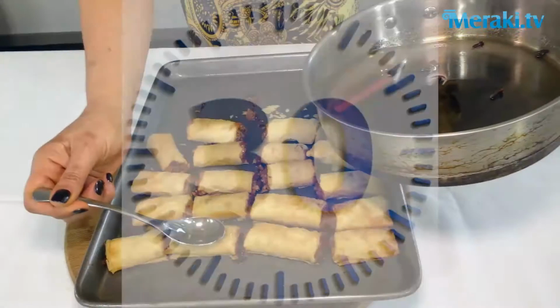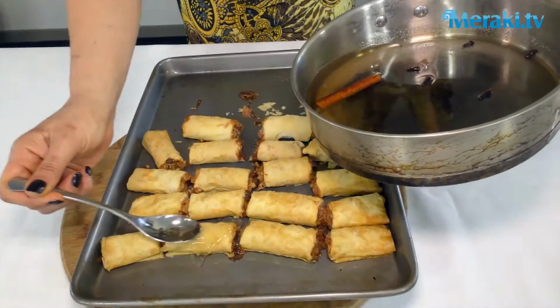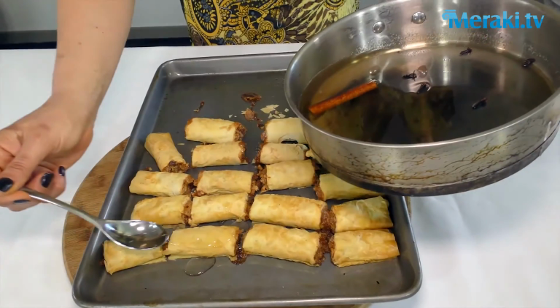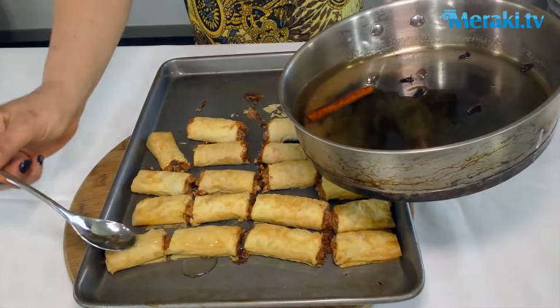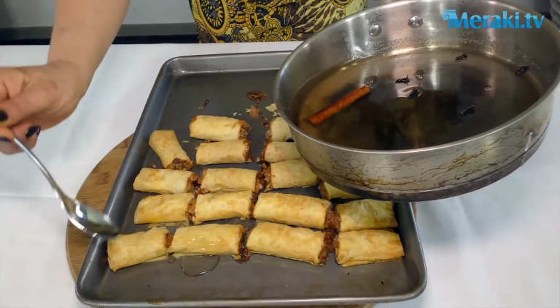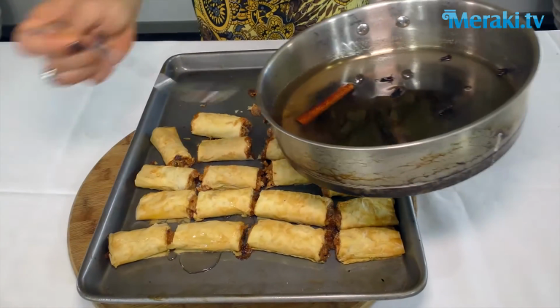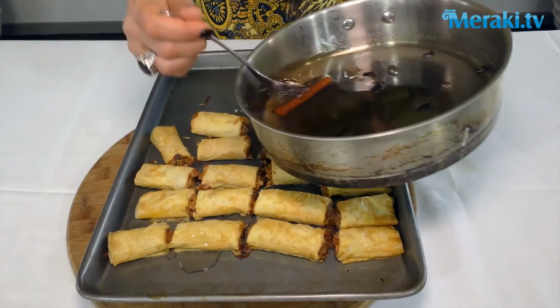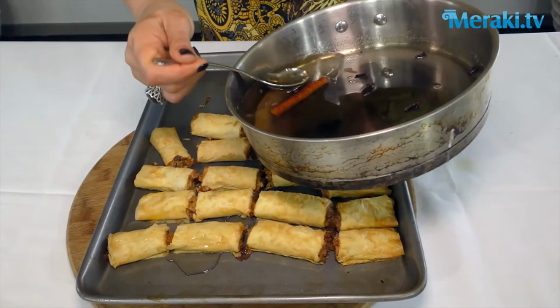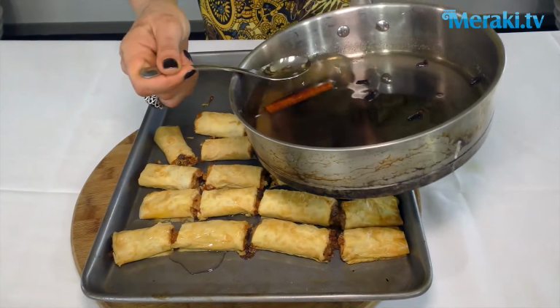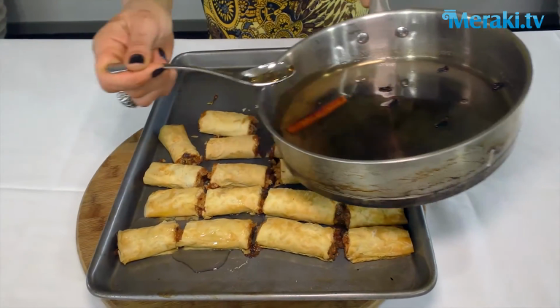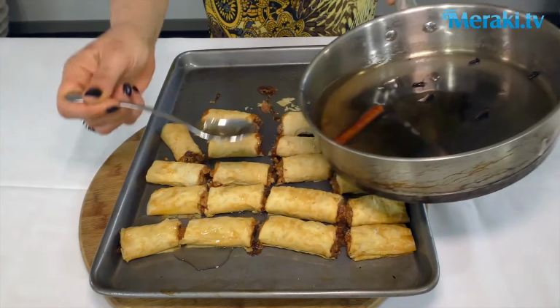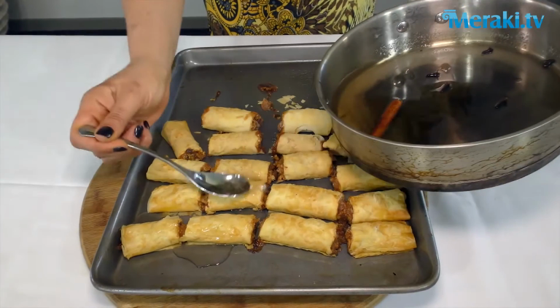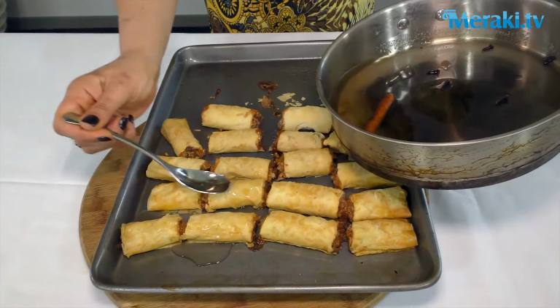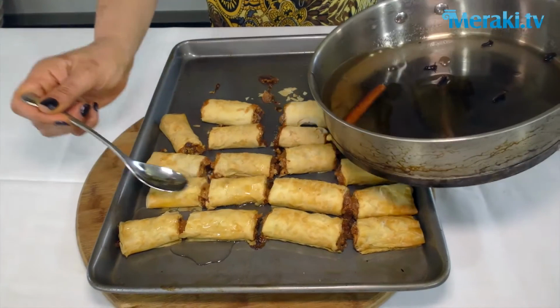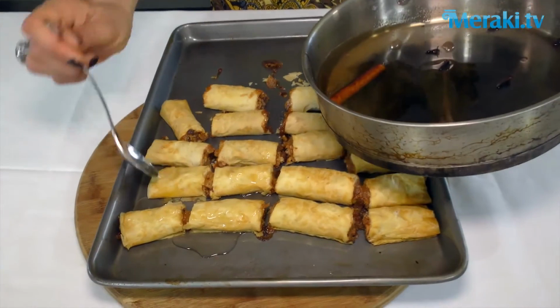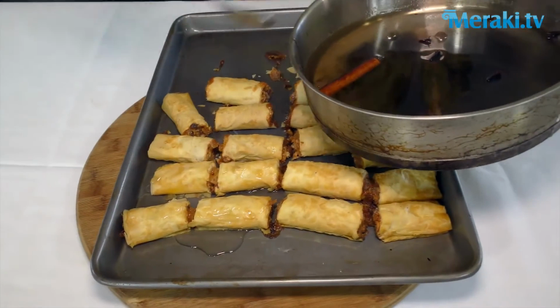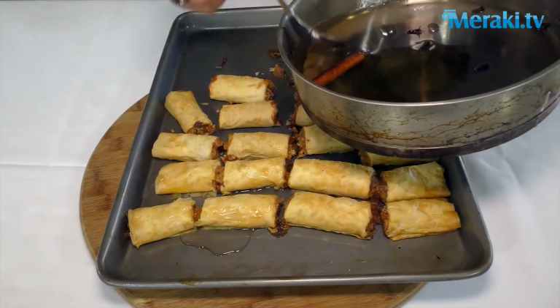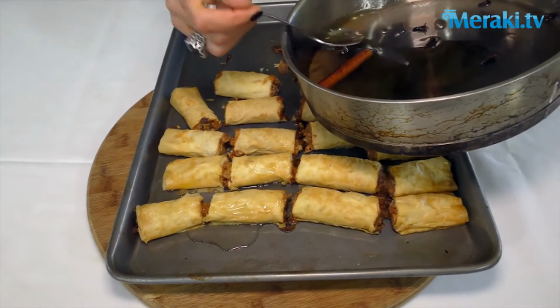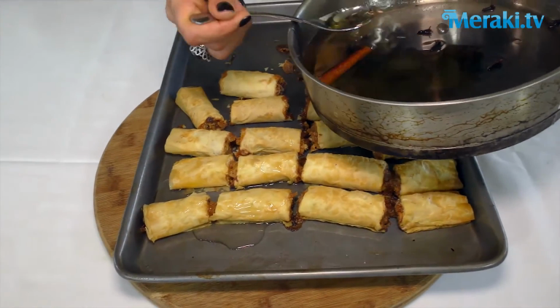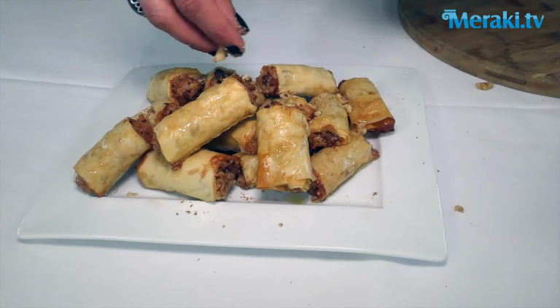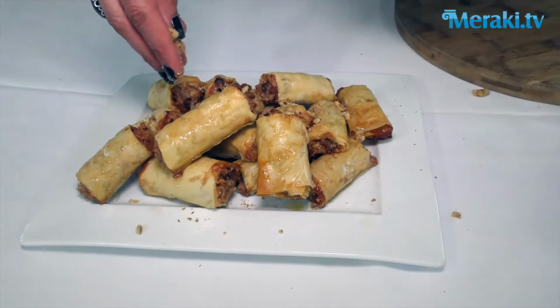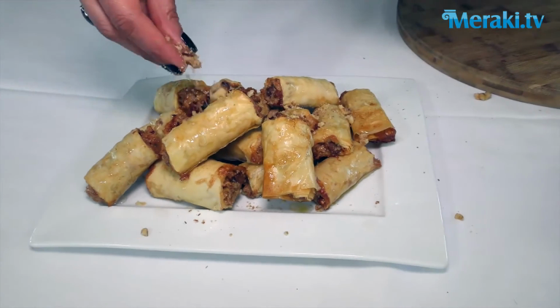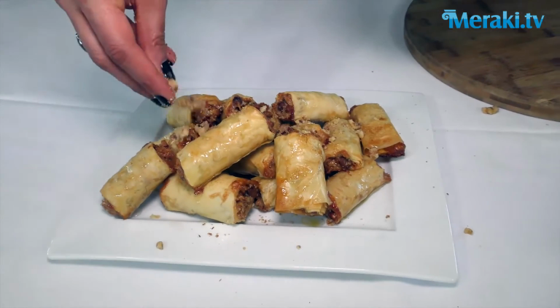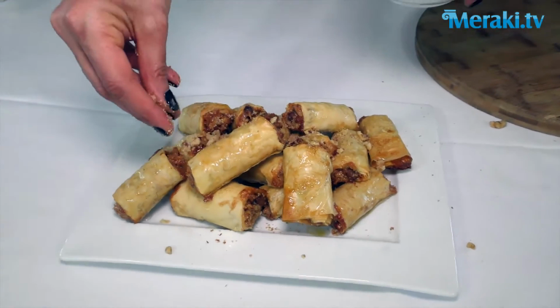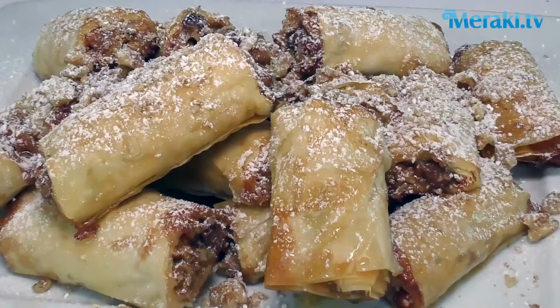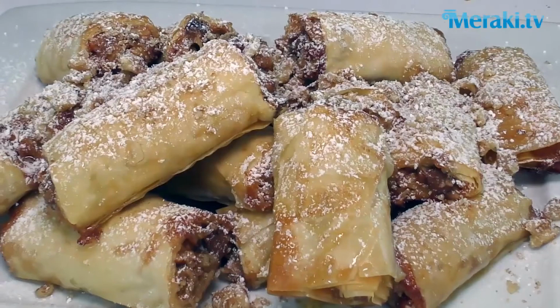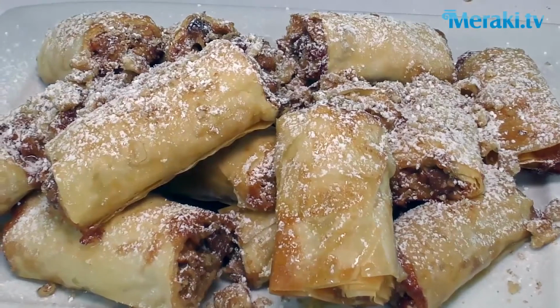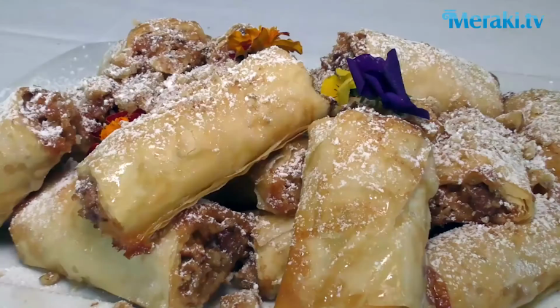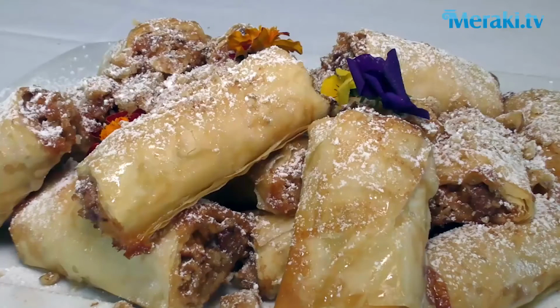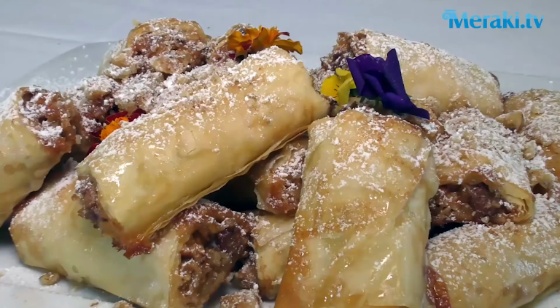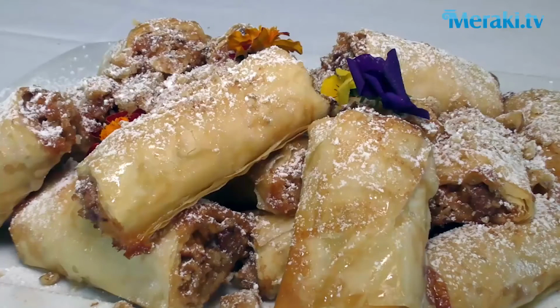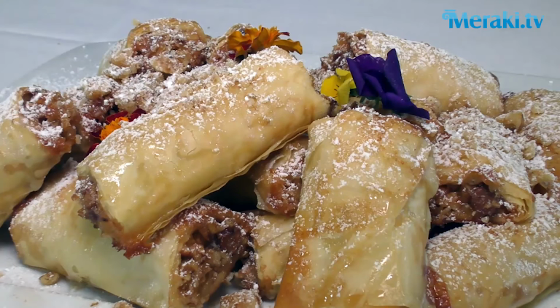We're simply going to add the sugar syrup, give them a little zhoosh, and they're ready to eat.